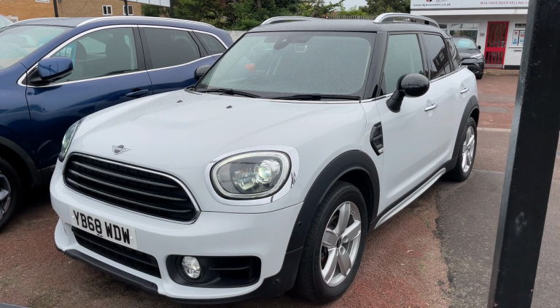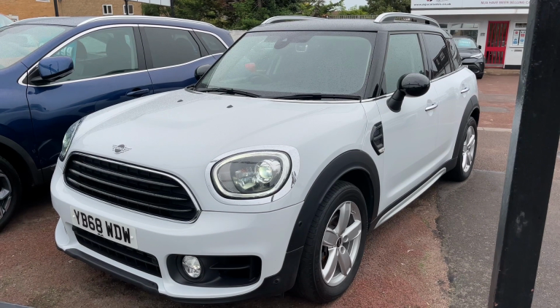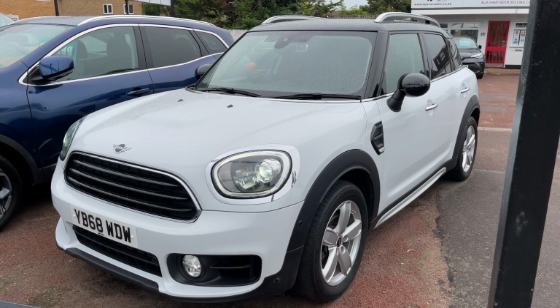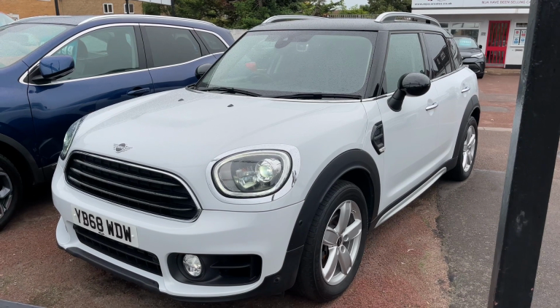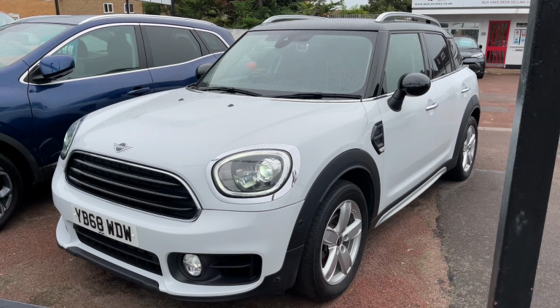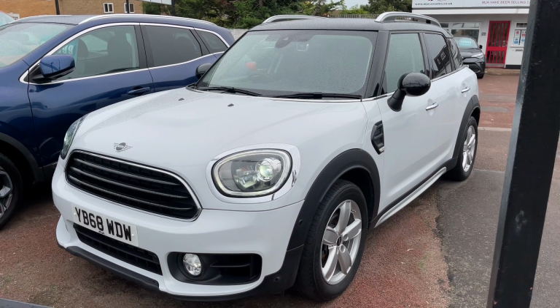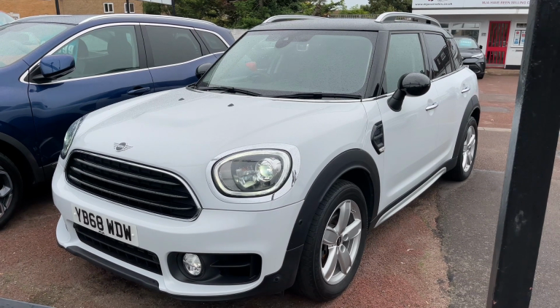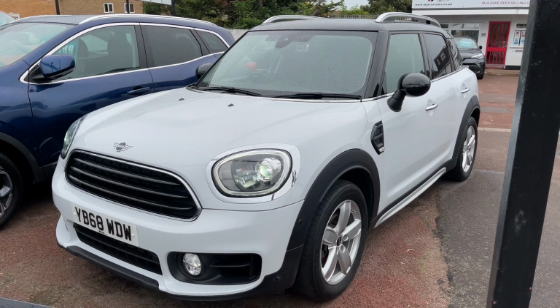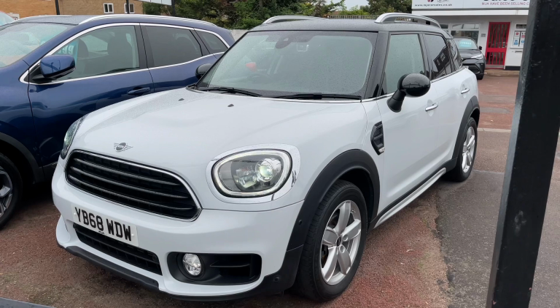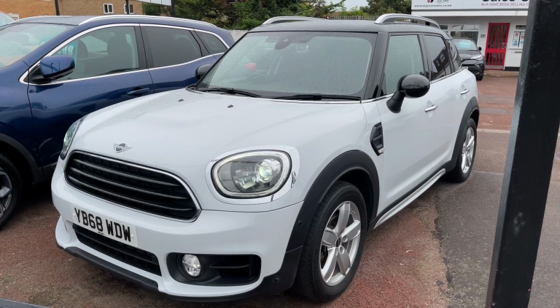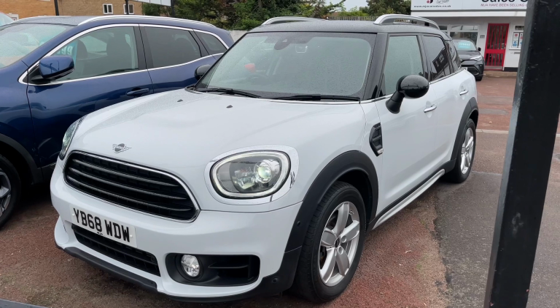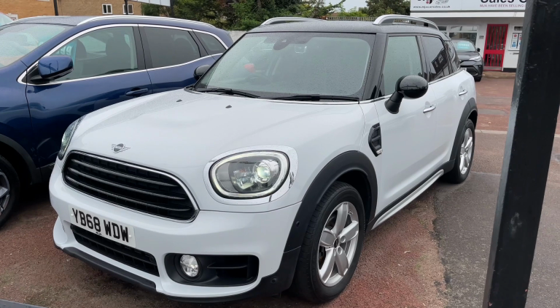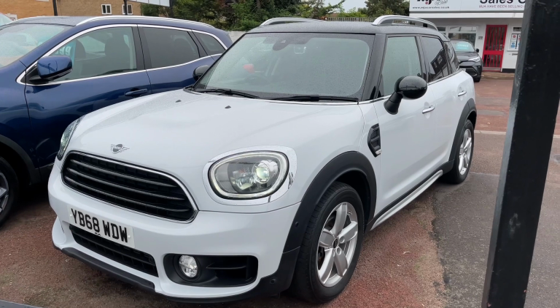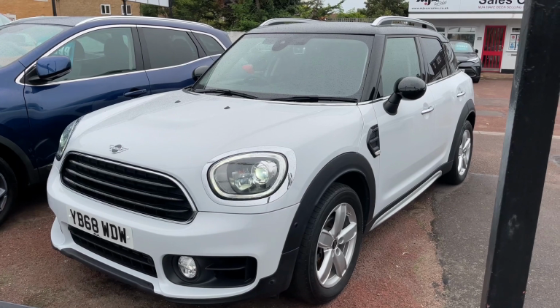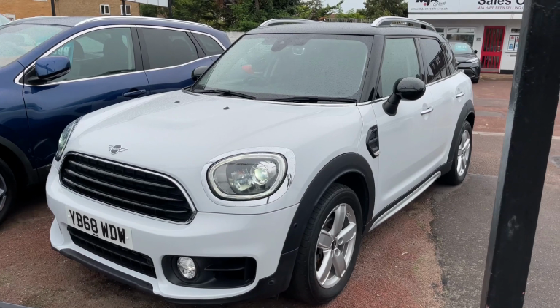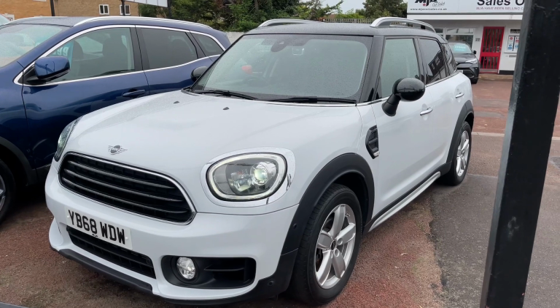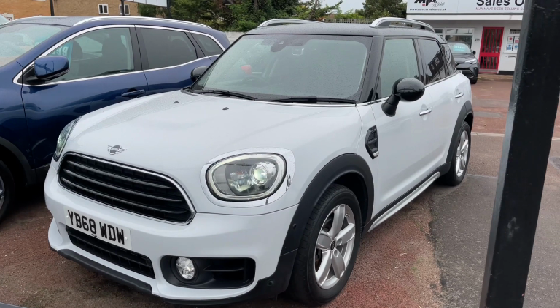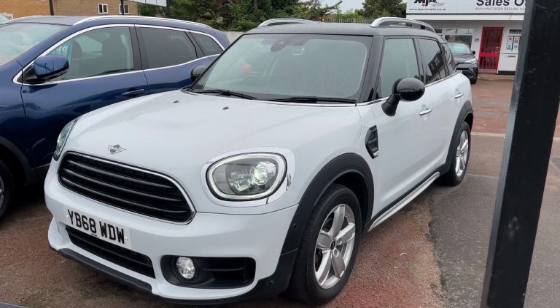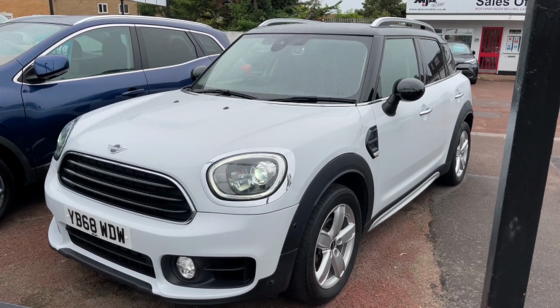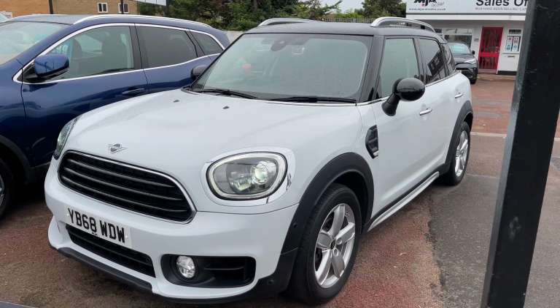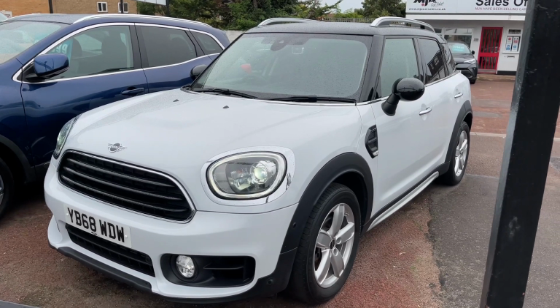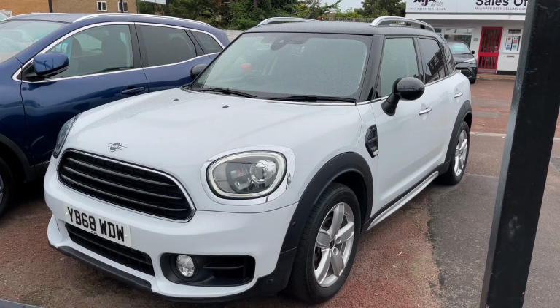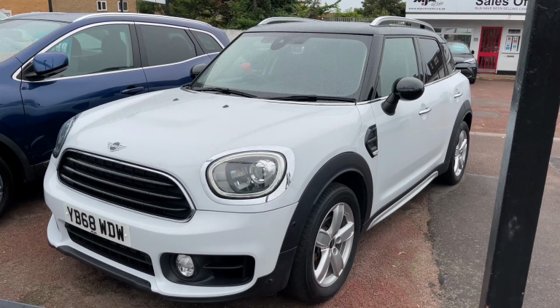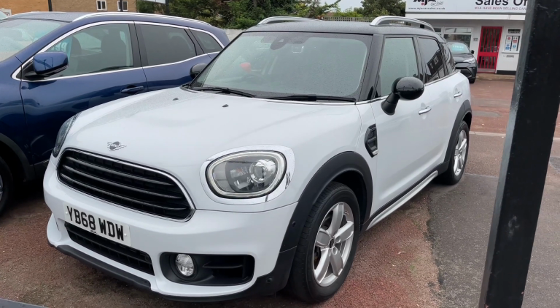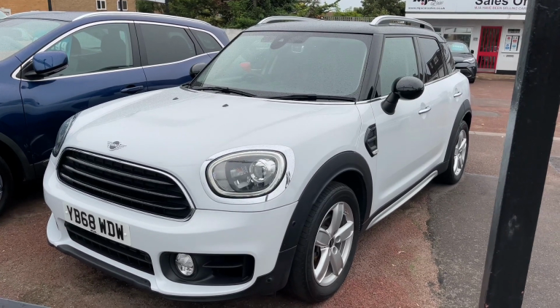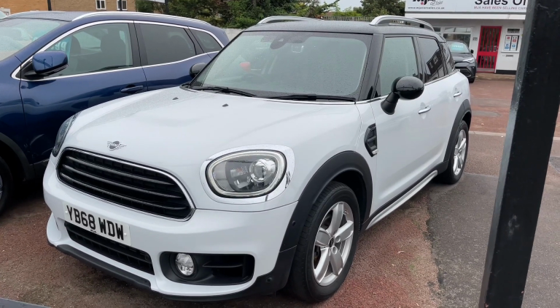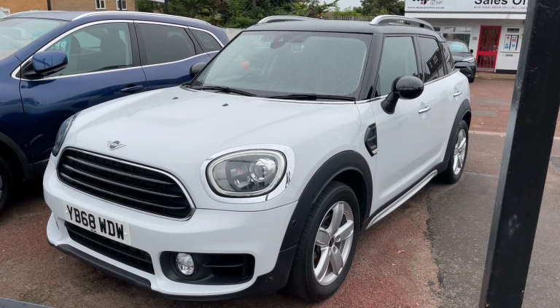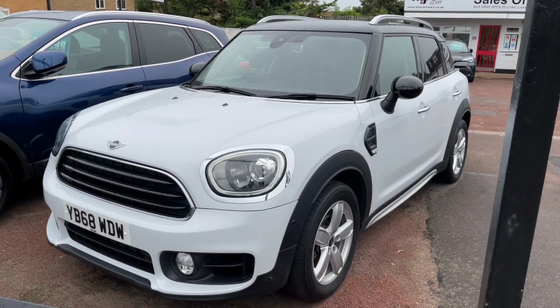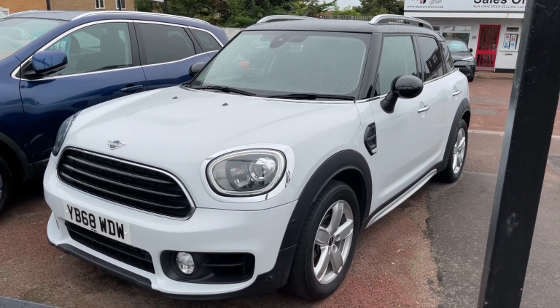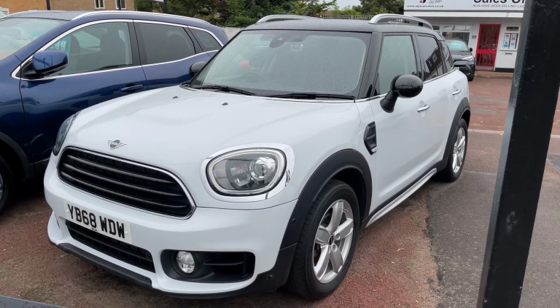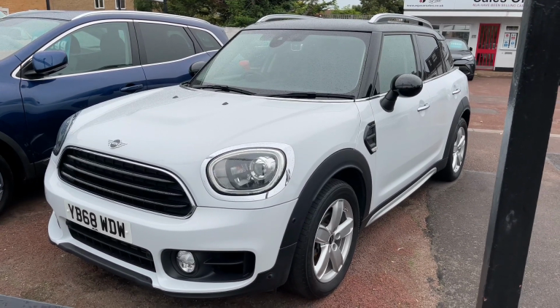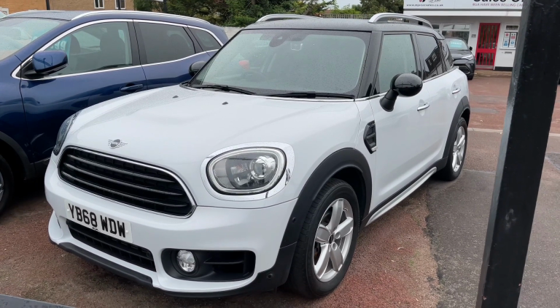Here we have the Mini Countryman on a 68 plate. I'm going to start off by showing you inside the boot and then we'll hop in and run through some controls from there.